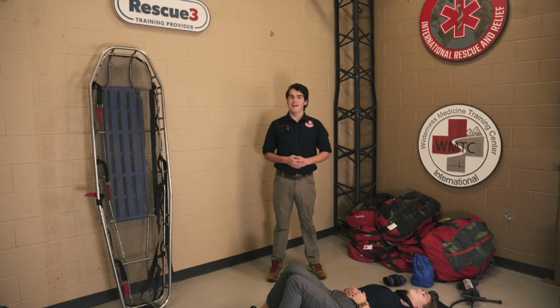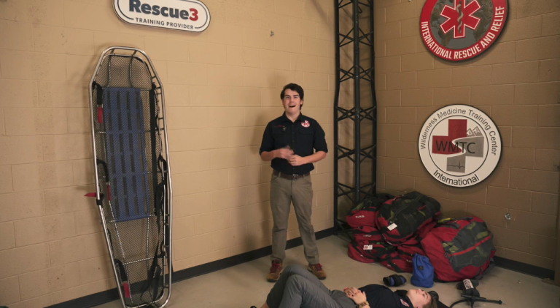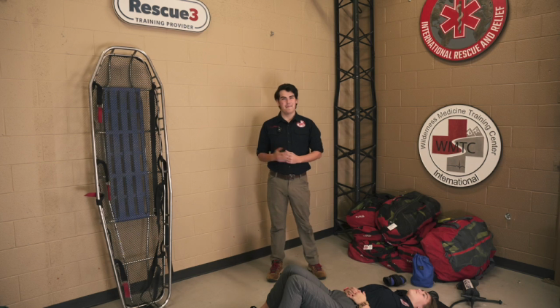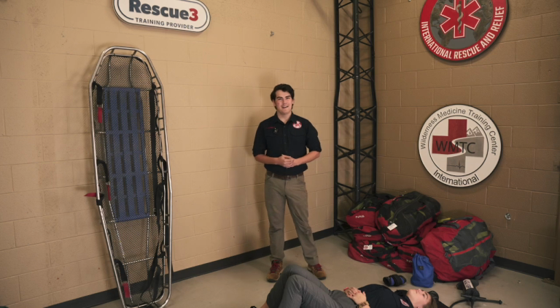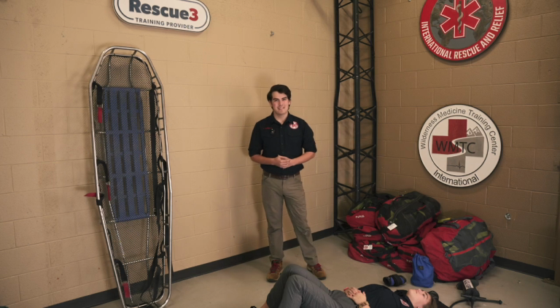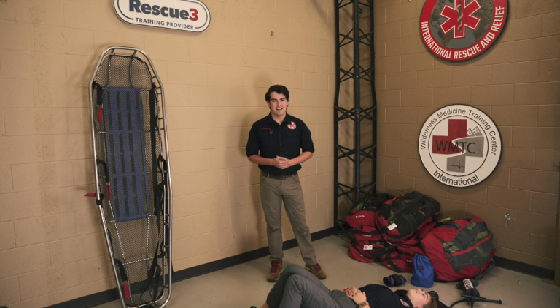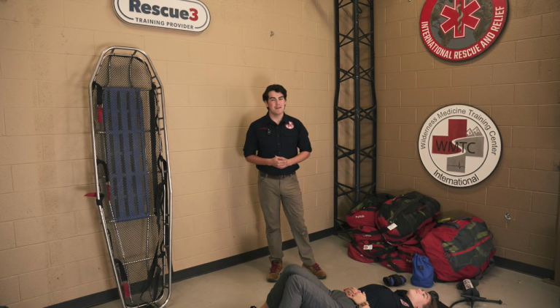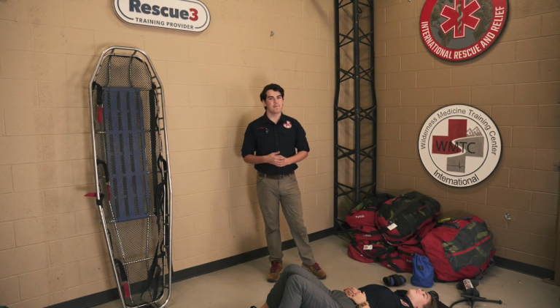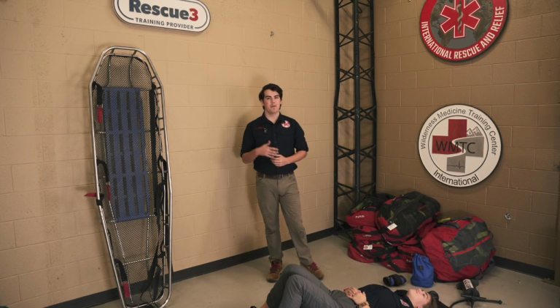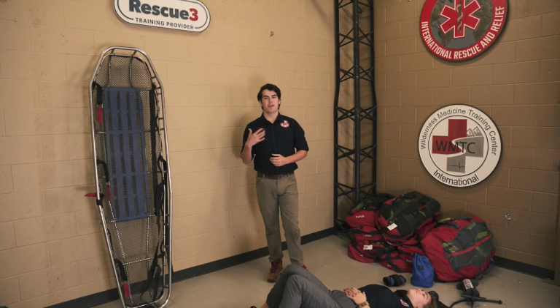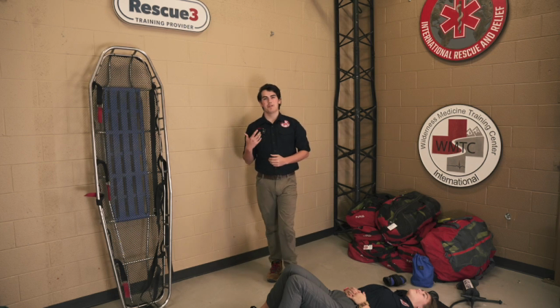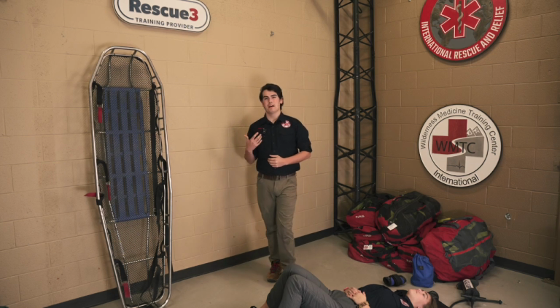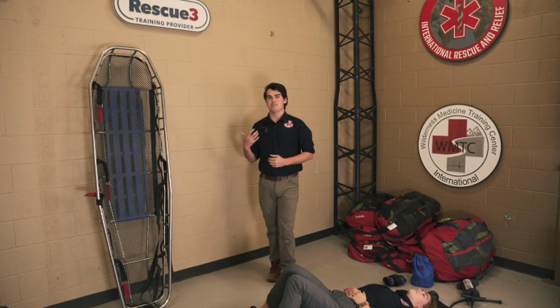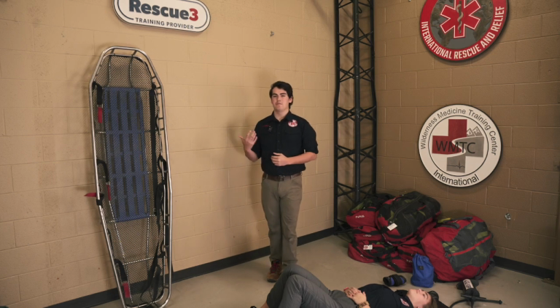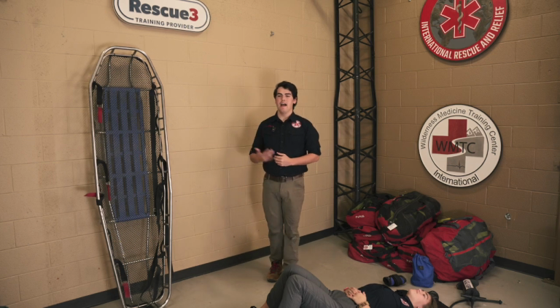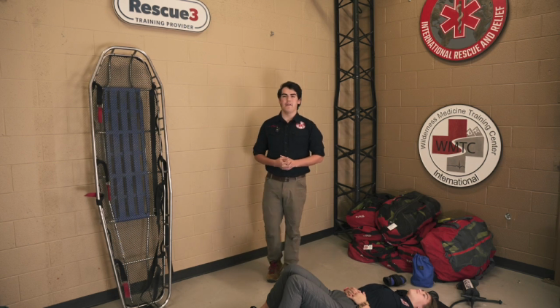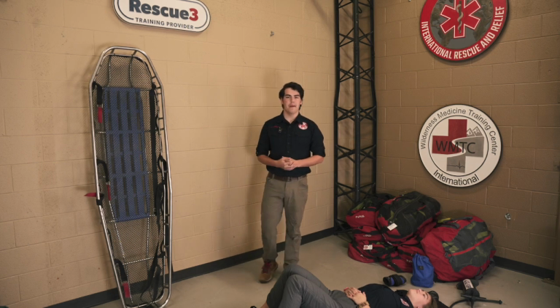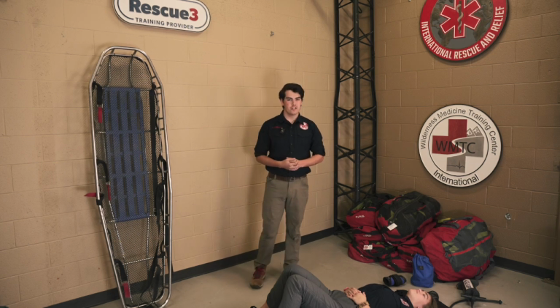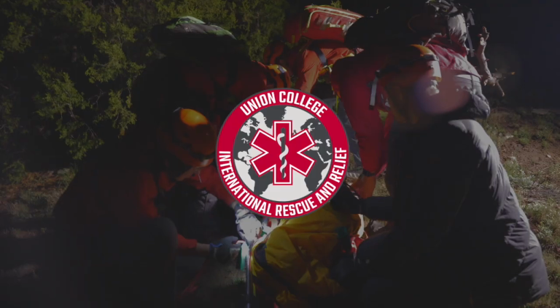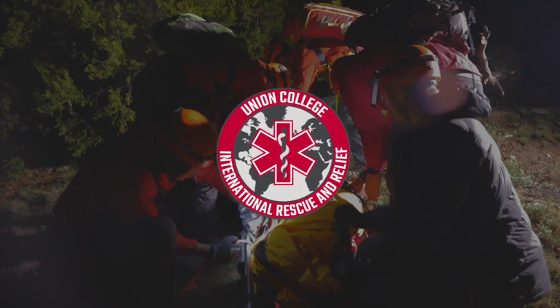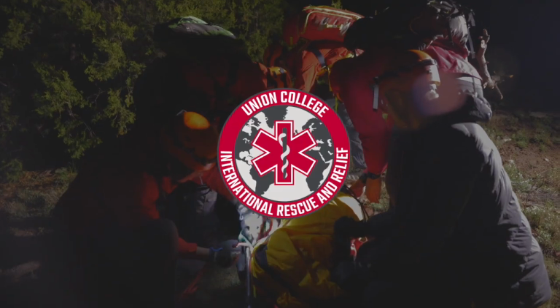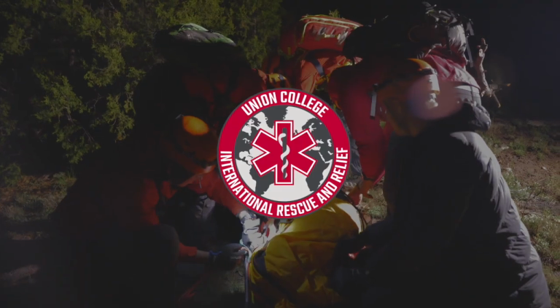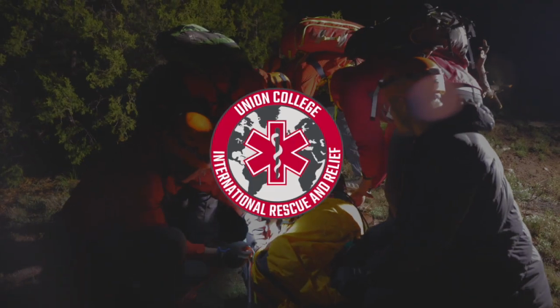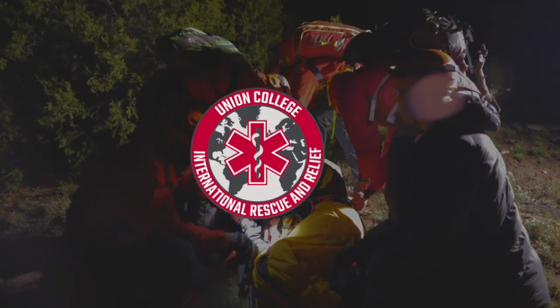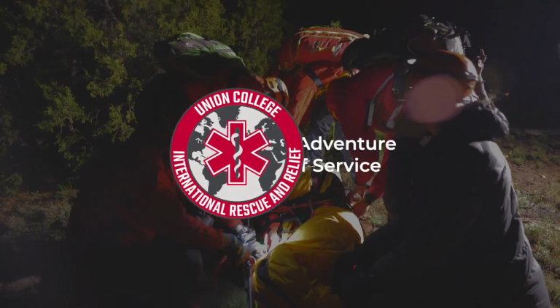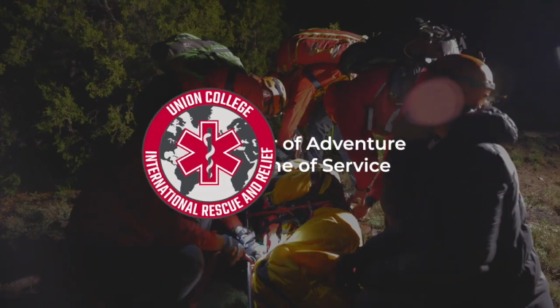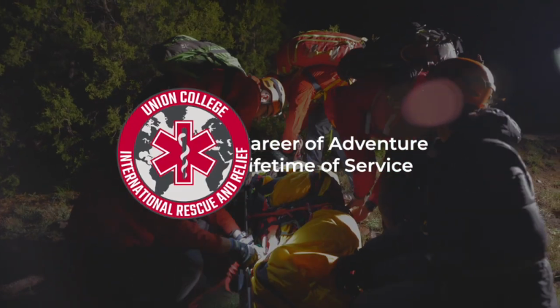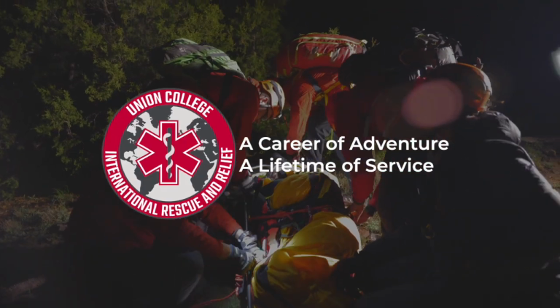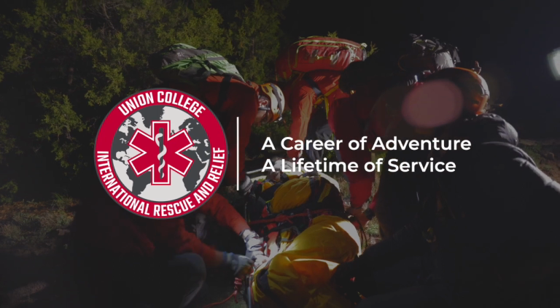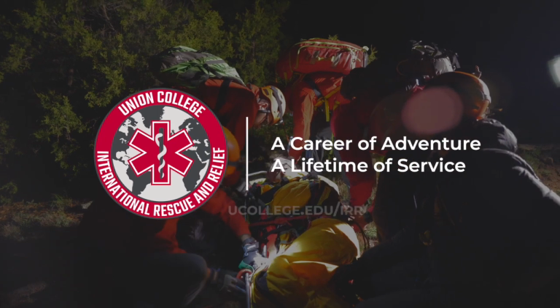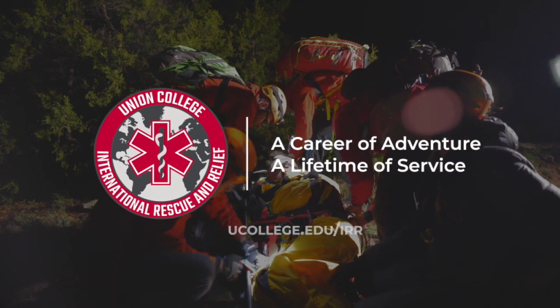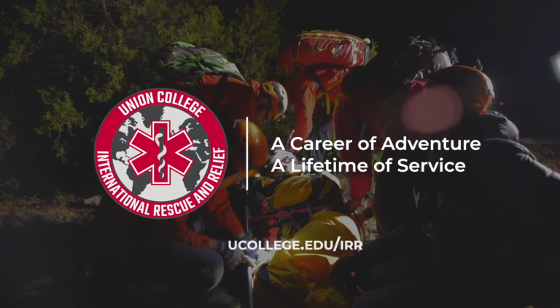Hi, my name is Caleb and I'm going to be walking you guys through how to package an individual into a Stokes basket.